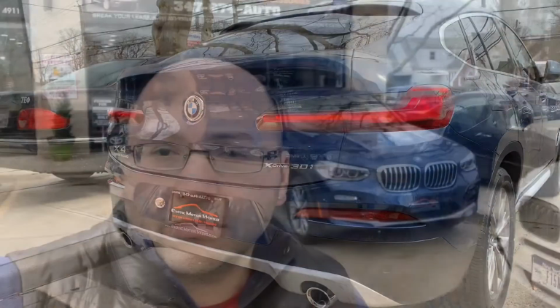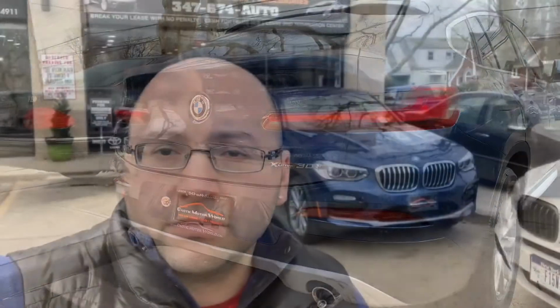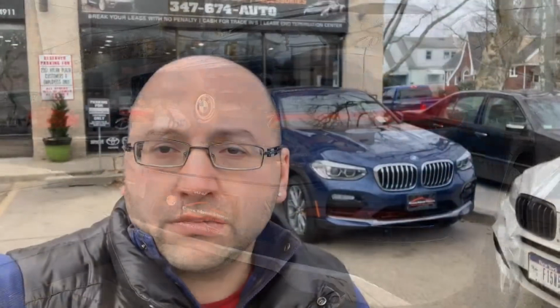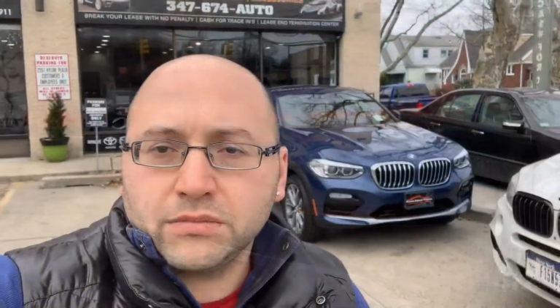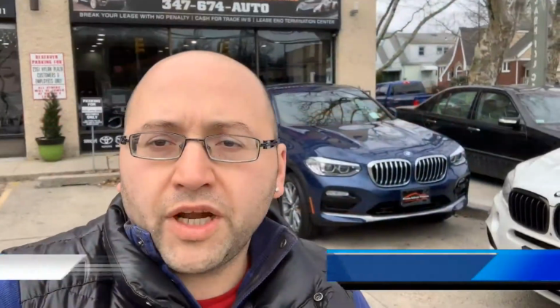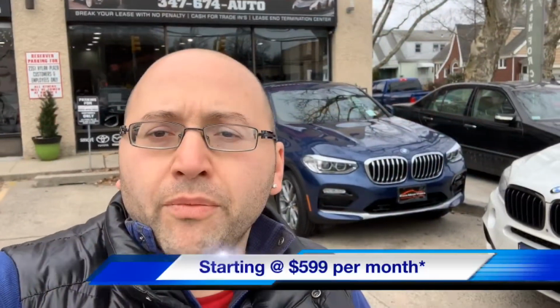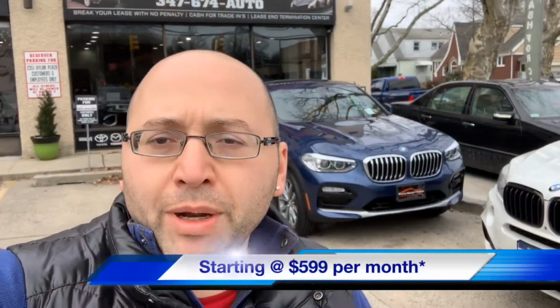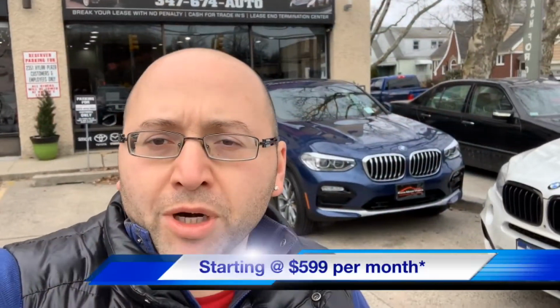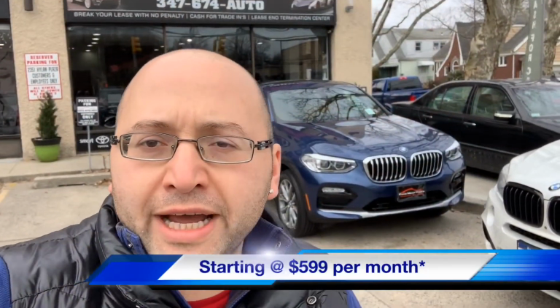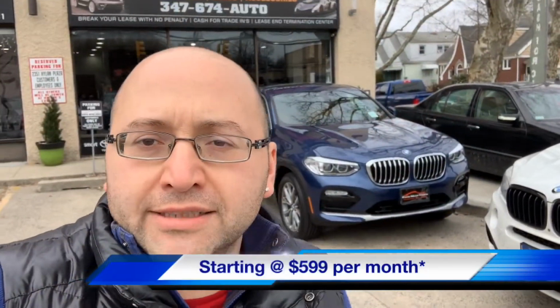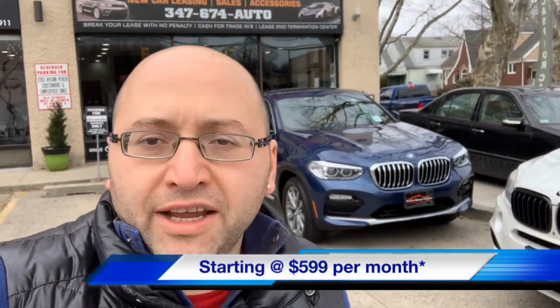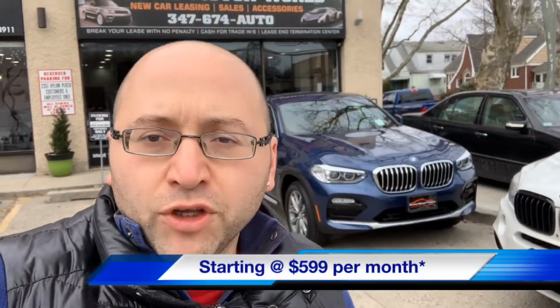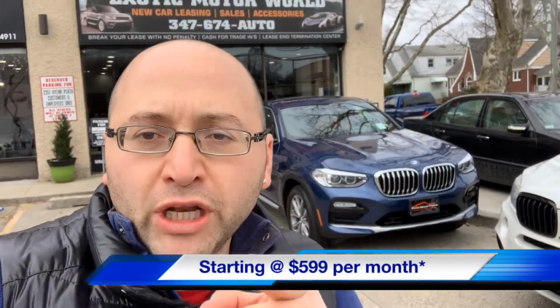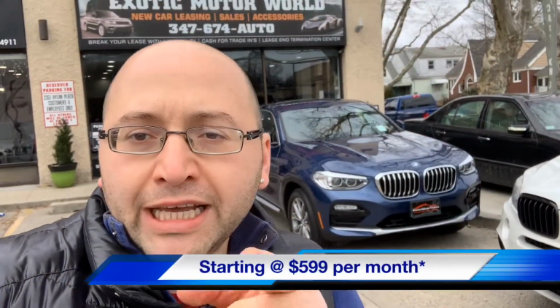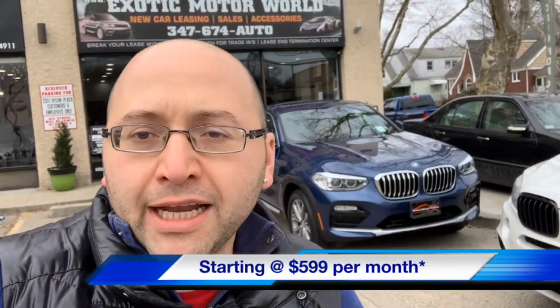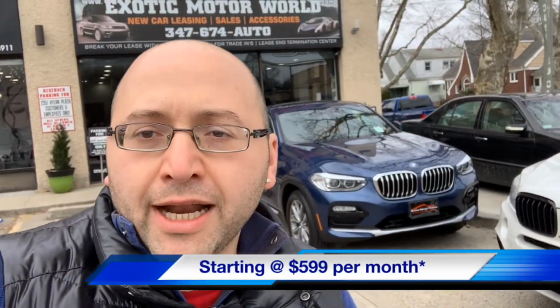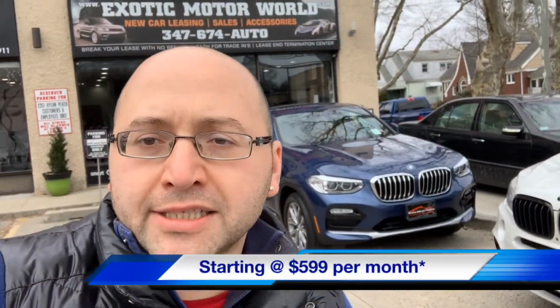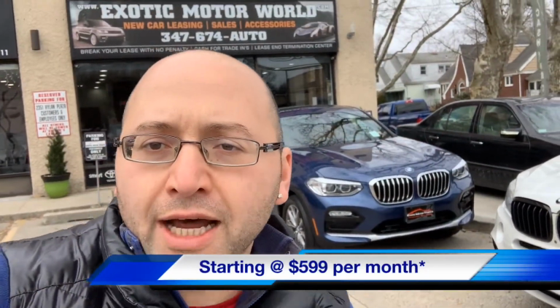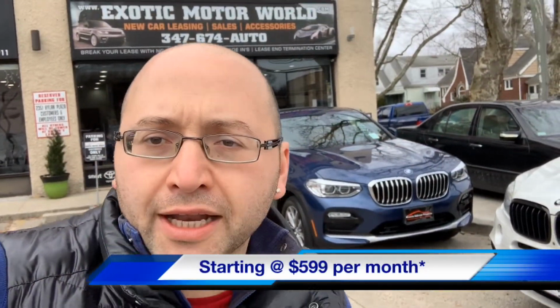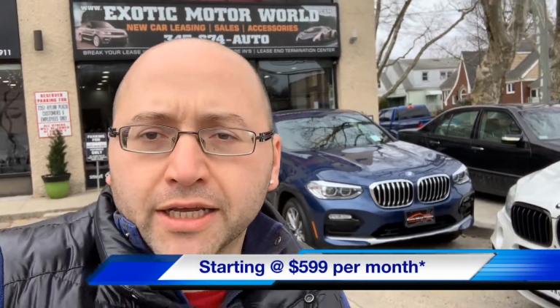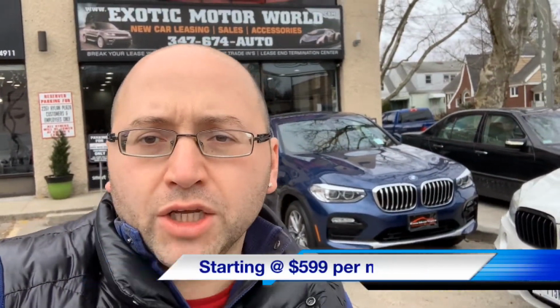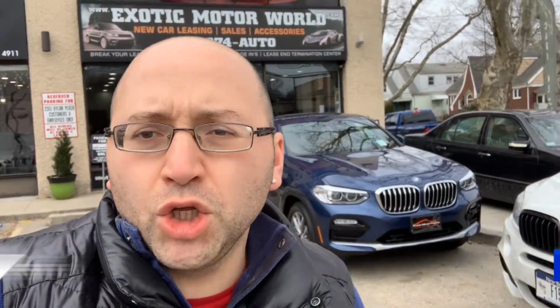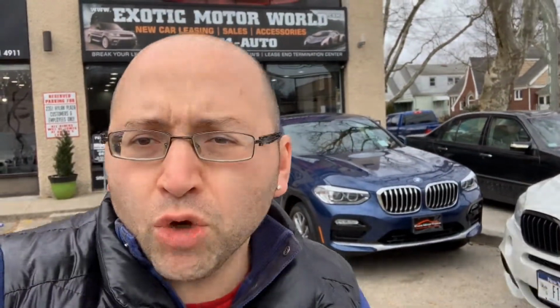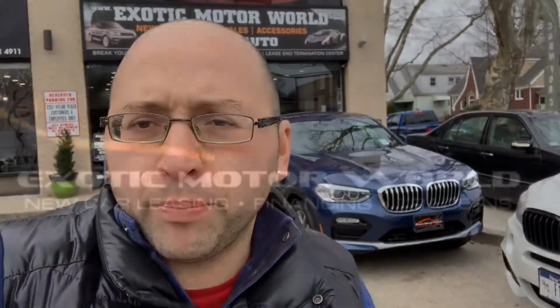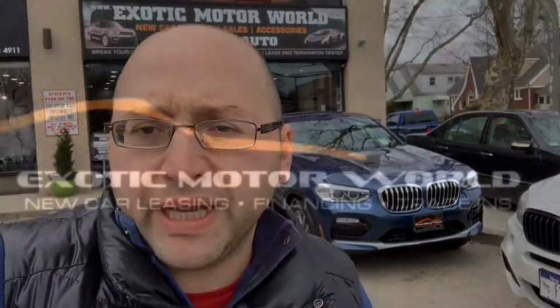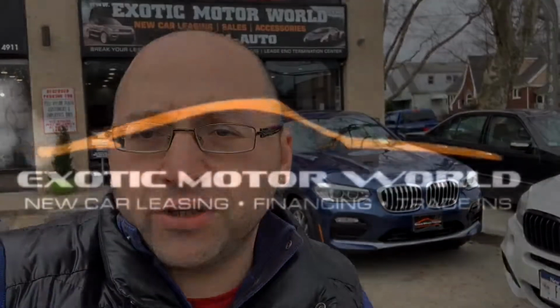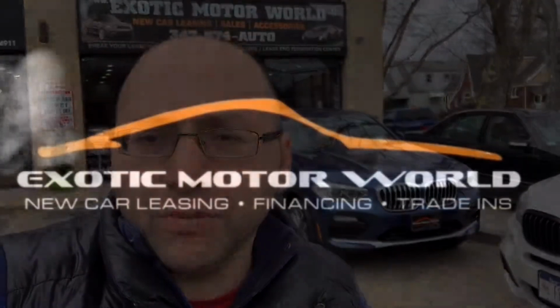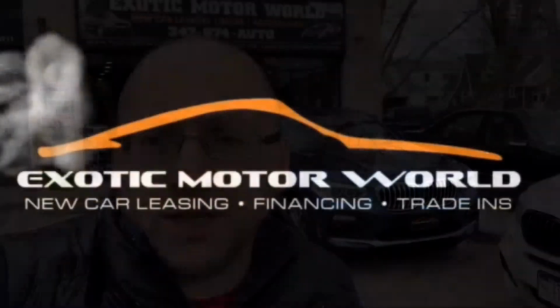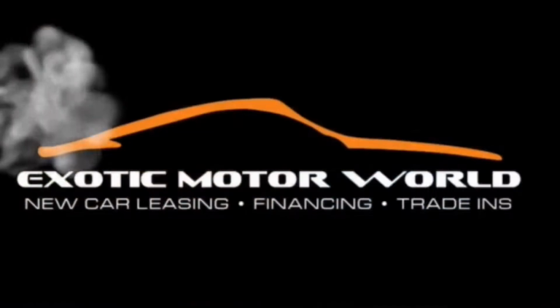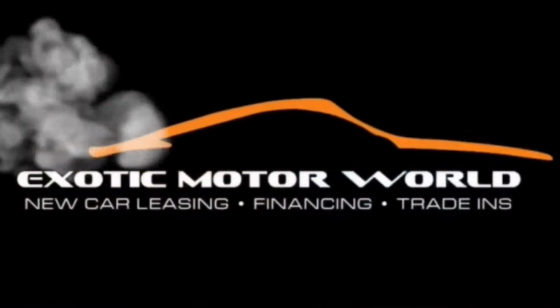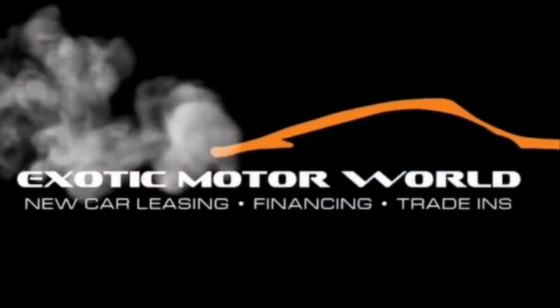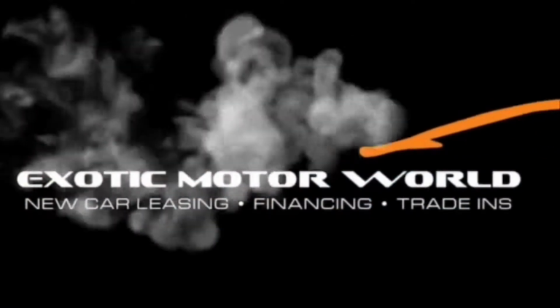And remember guys: if you didn't get it at Exotic, you paid too much.